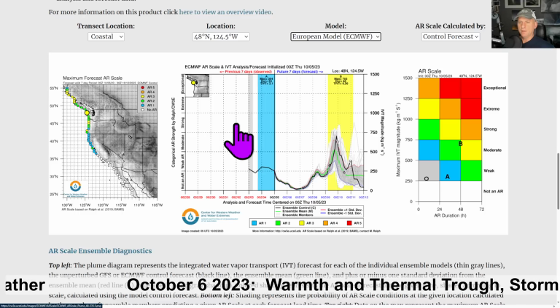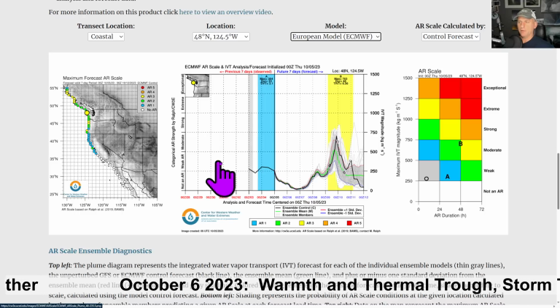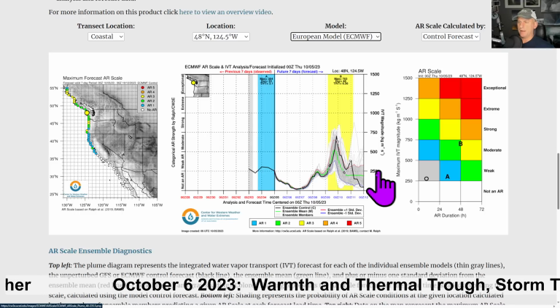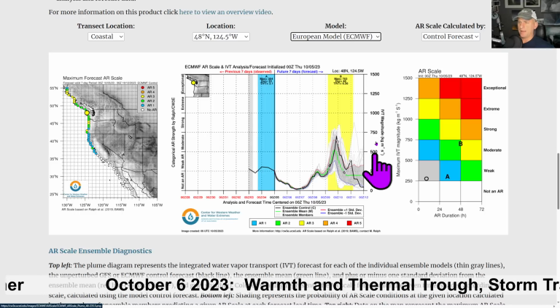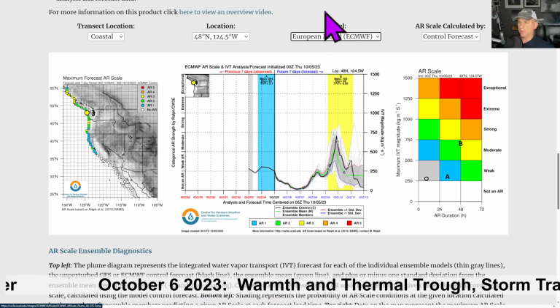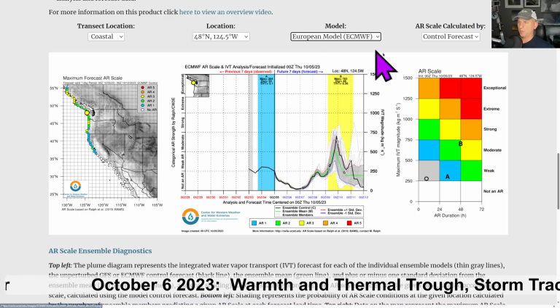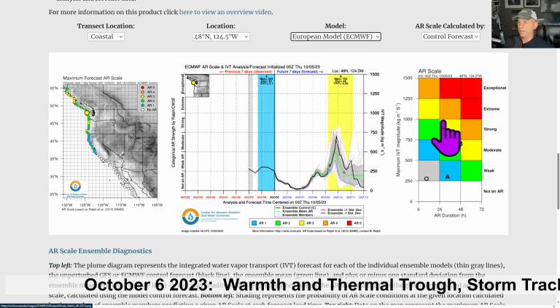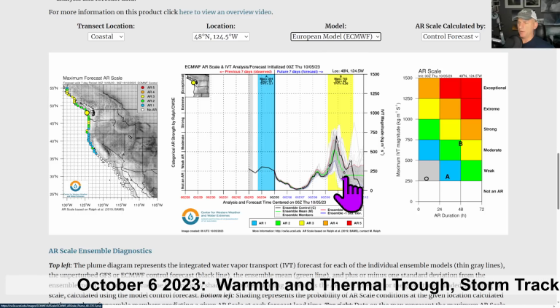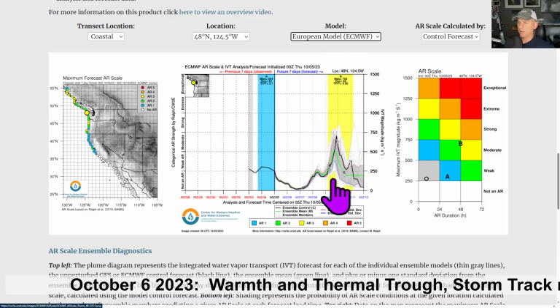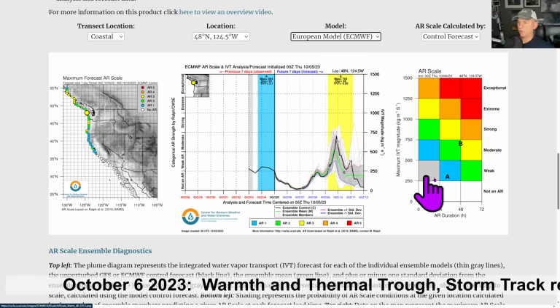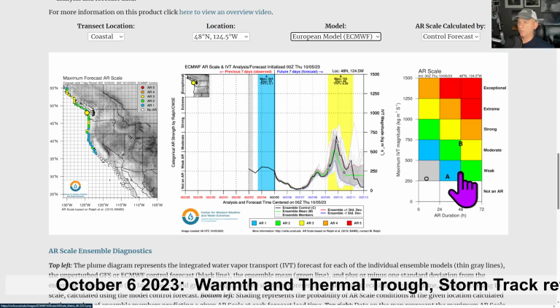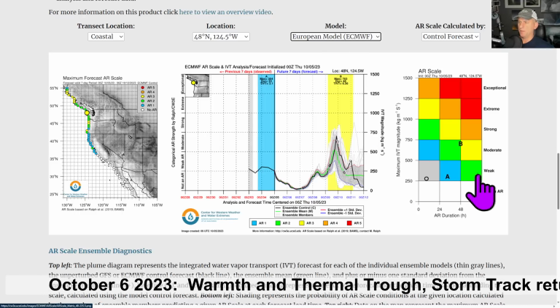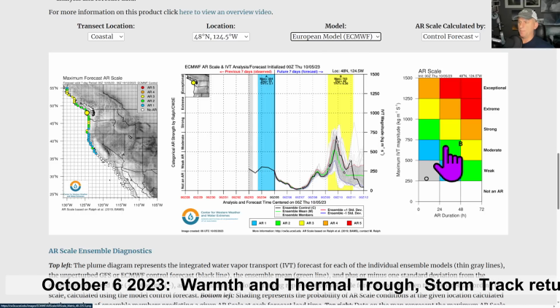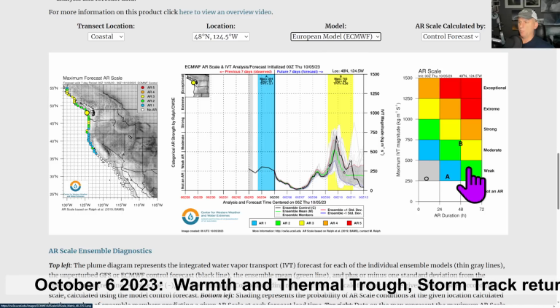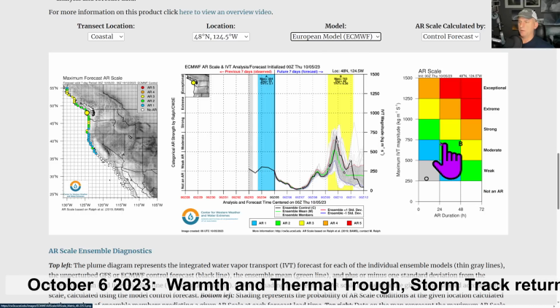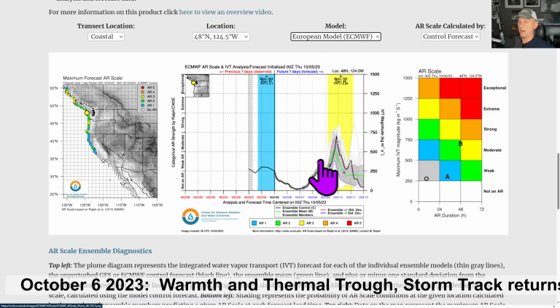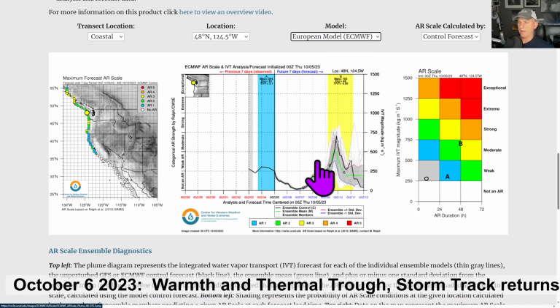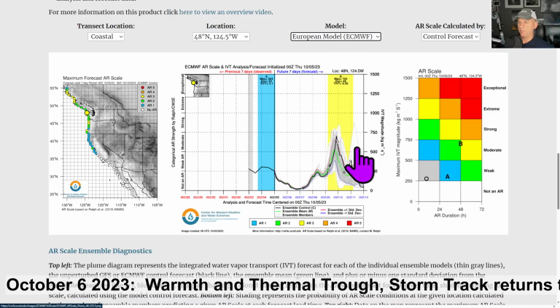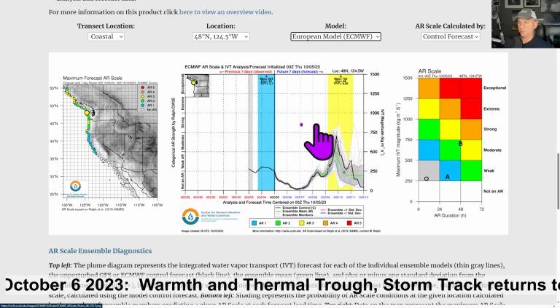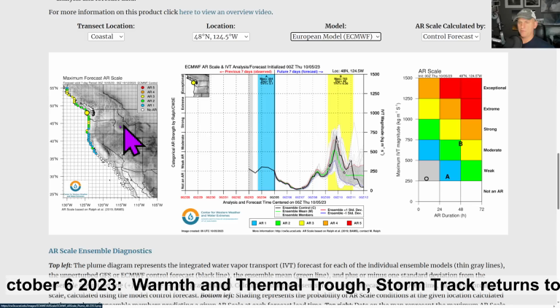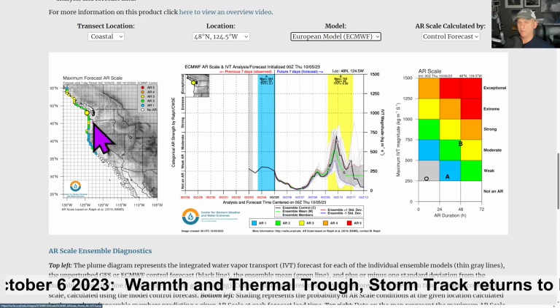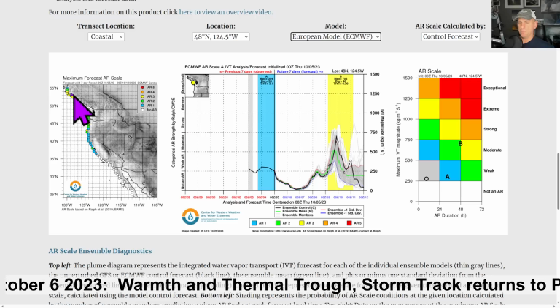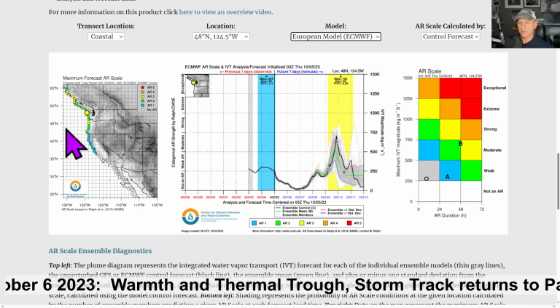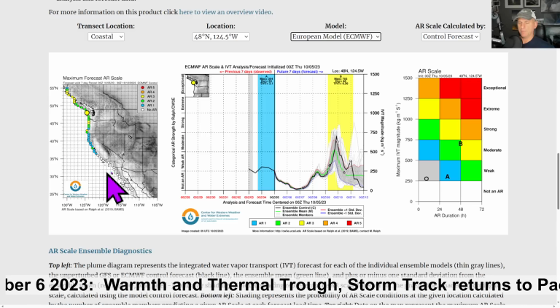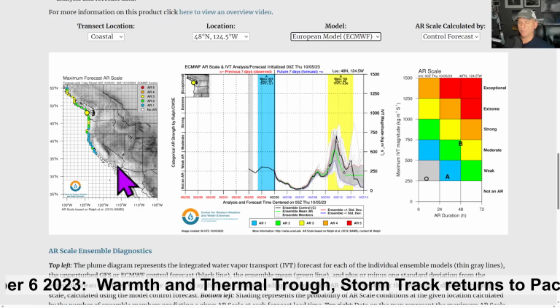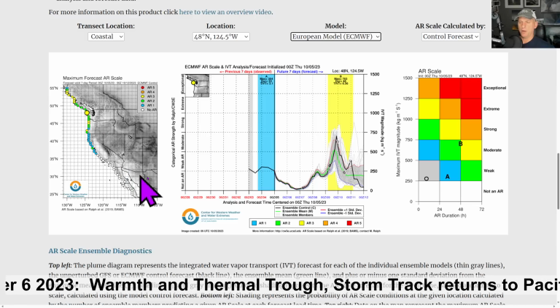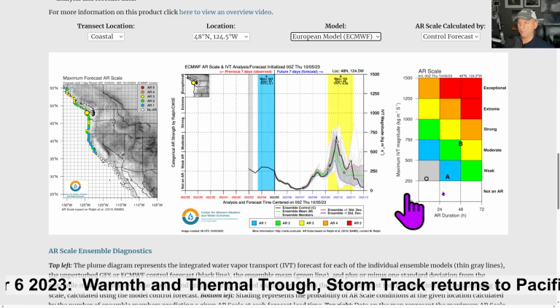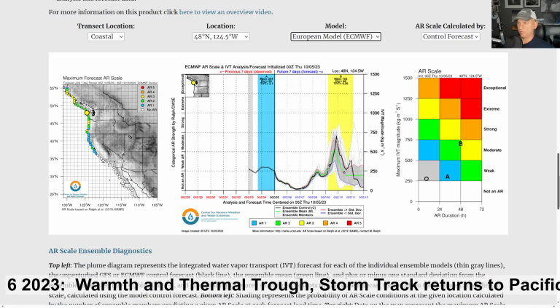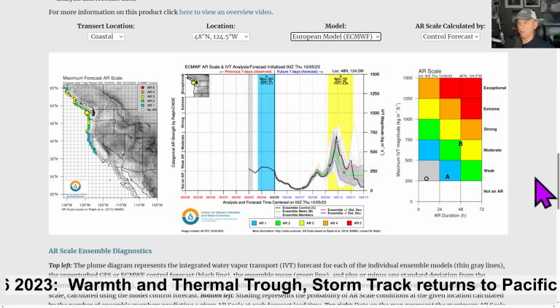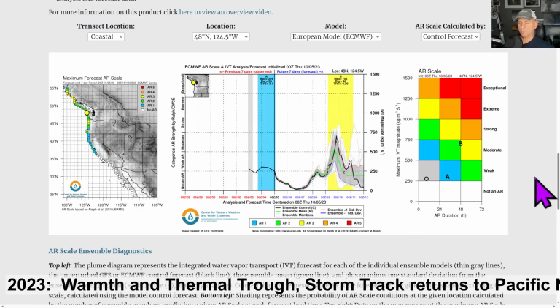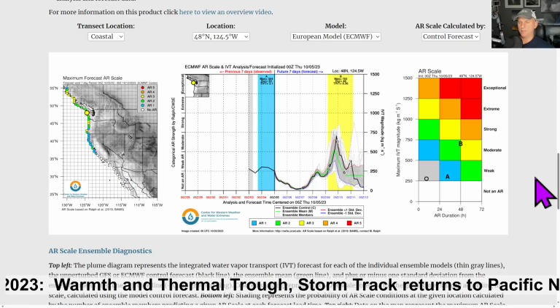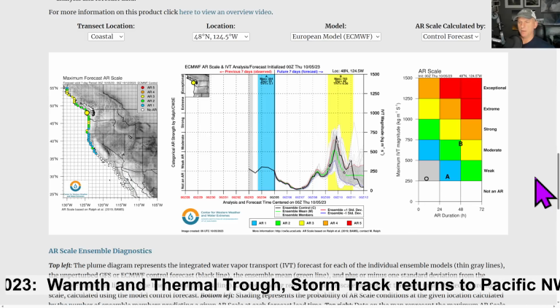The European model is showing some weak to moderate atmospheric river activity, but again this is all beneficial at this time of year.